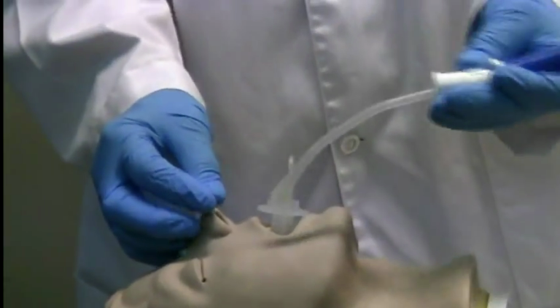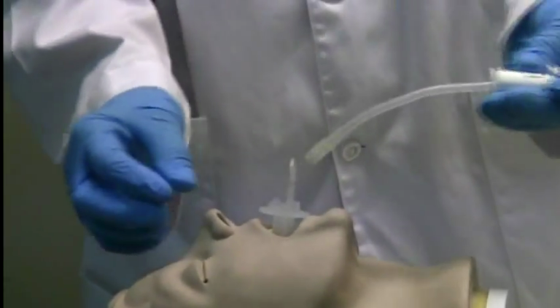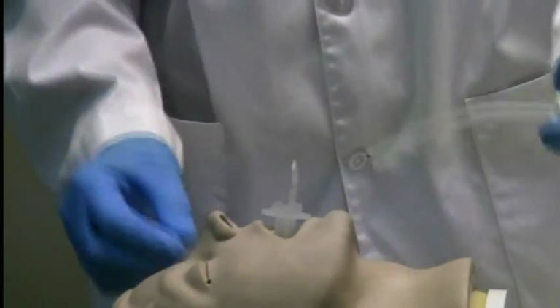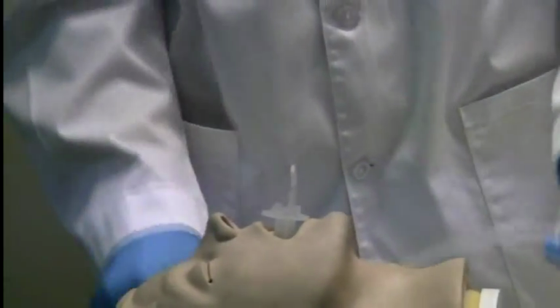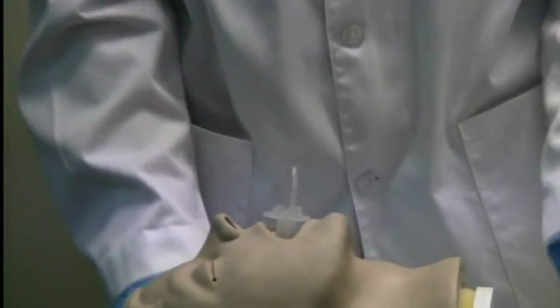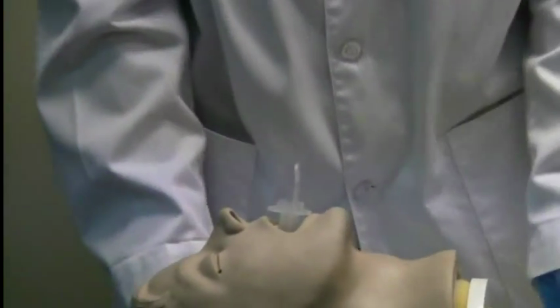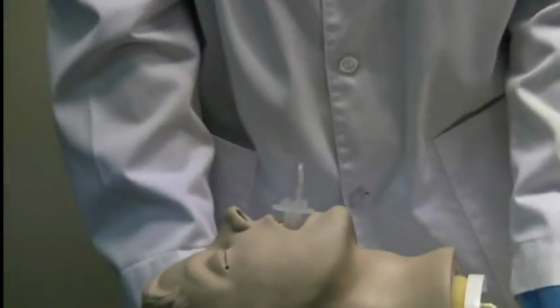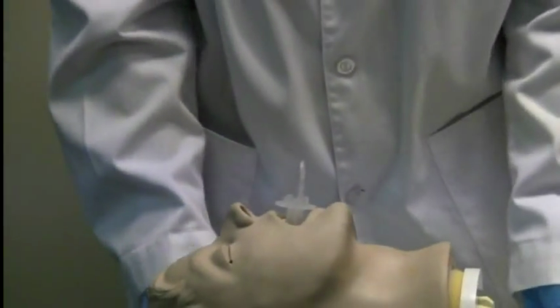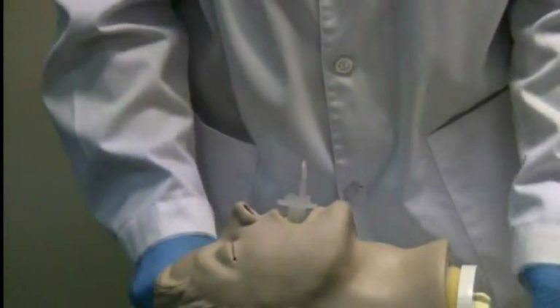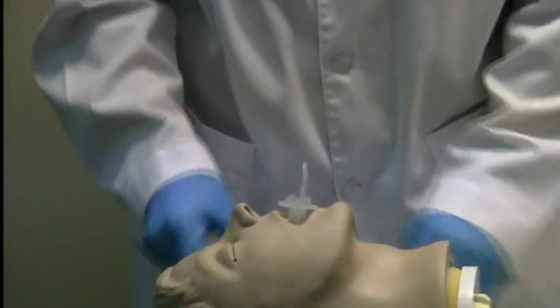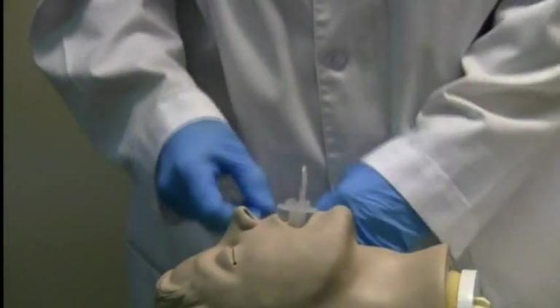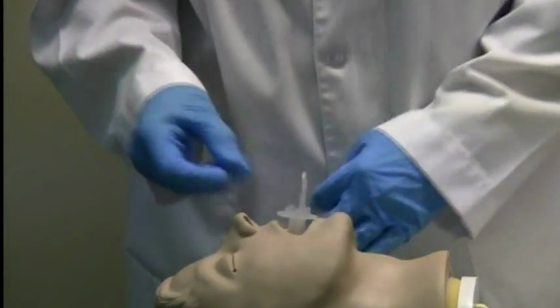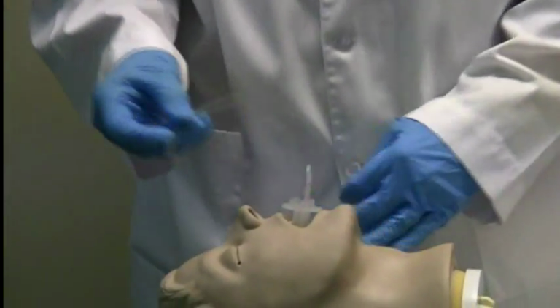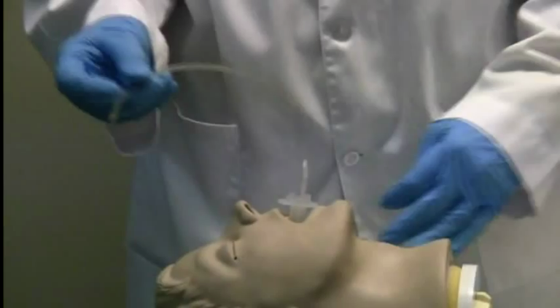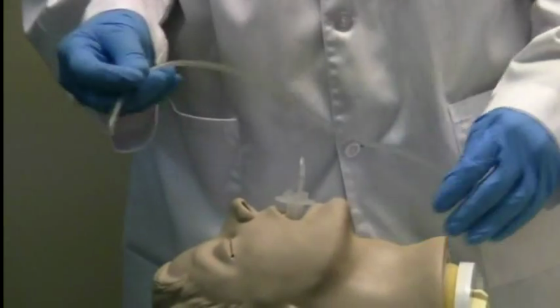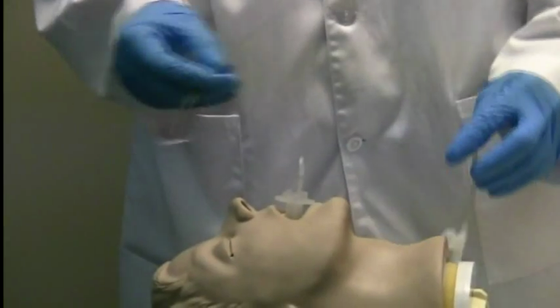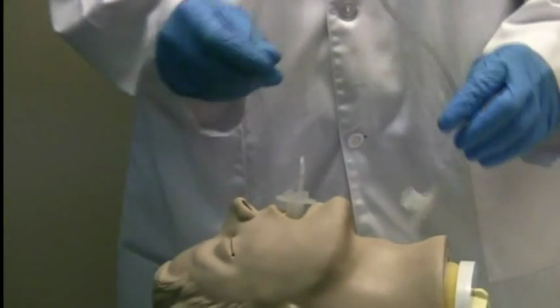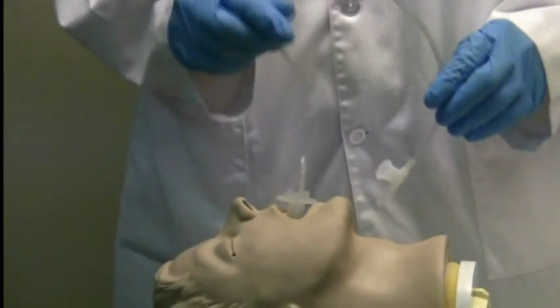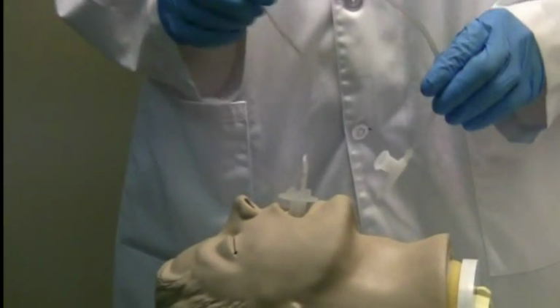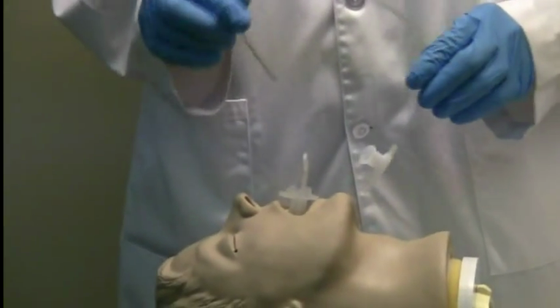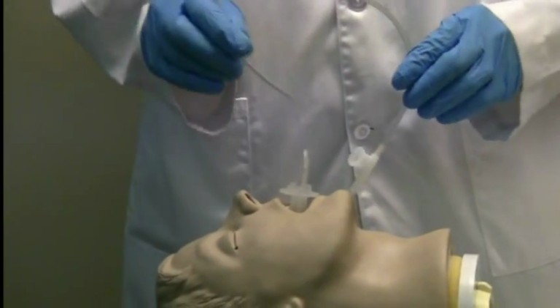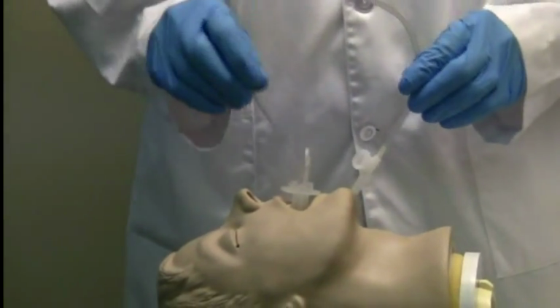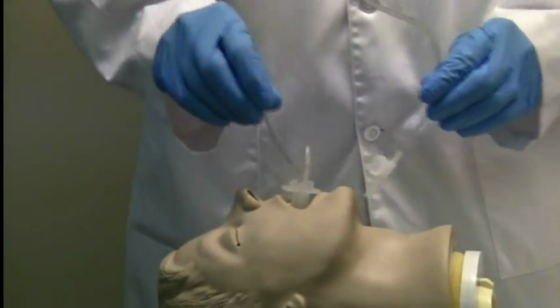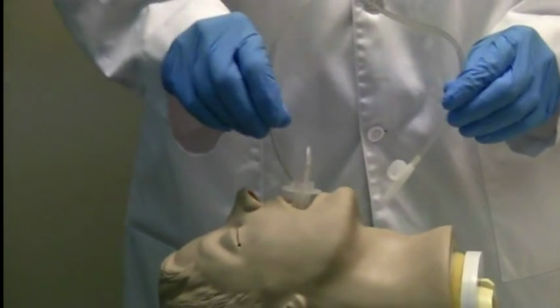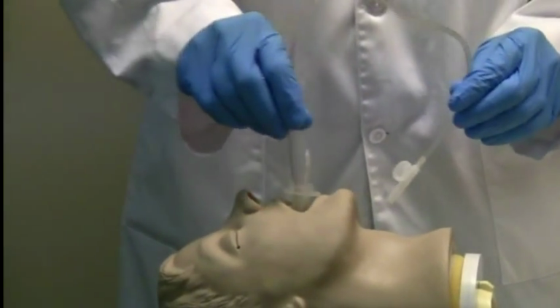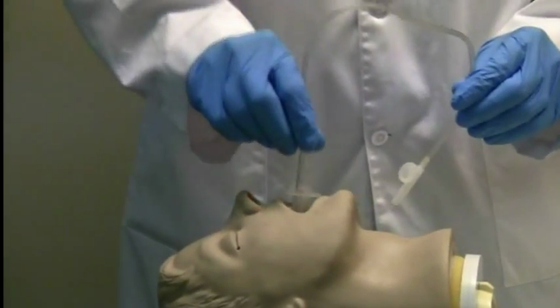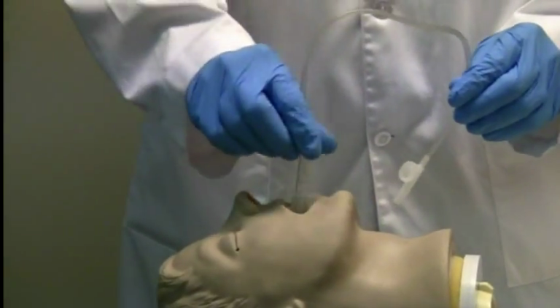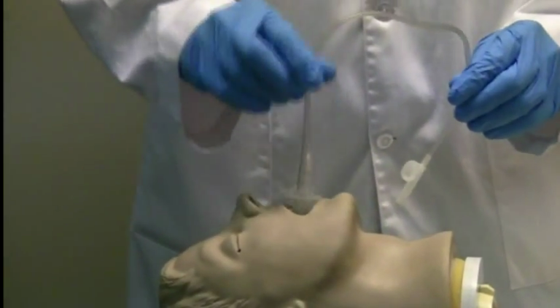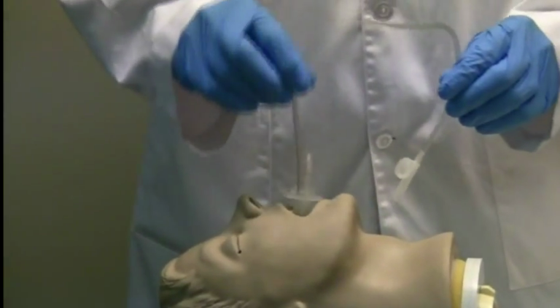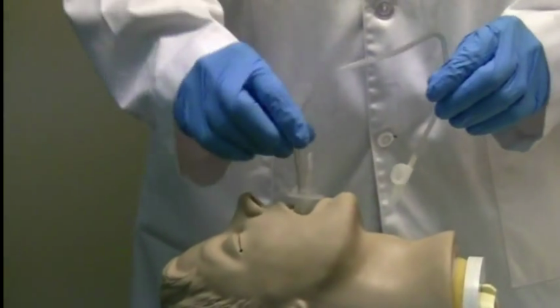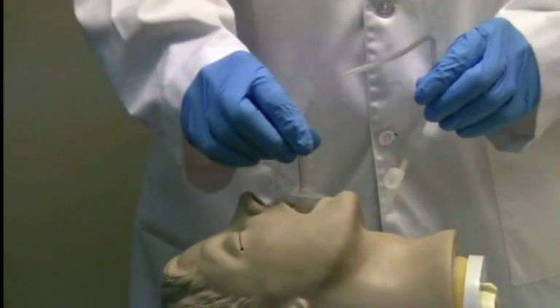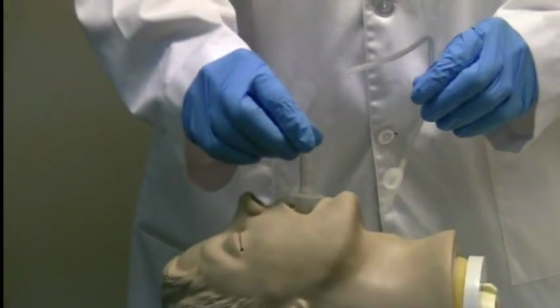In cases where a 14 French catheter is desired, this is easily applied.